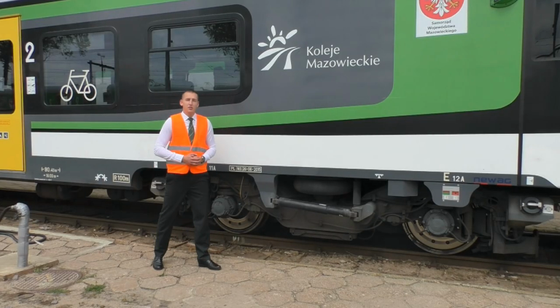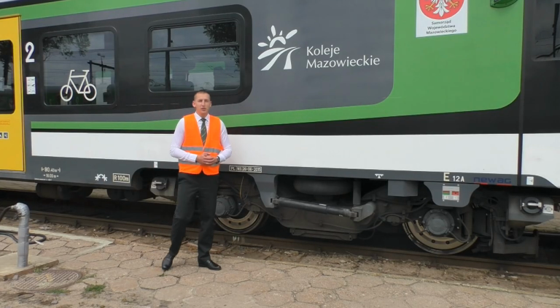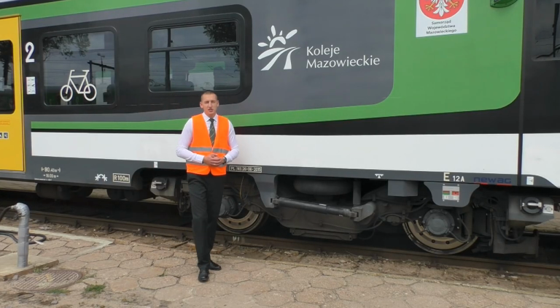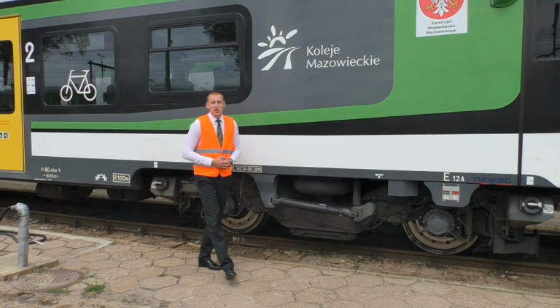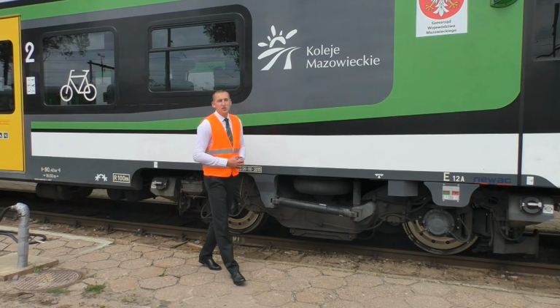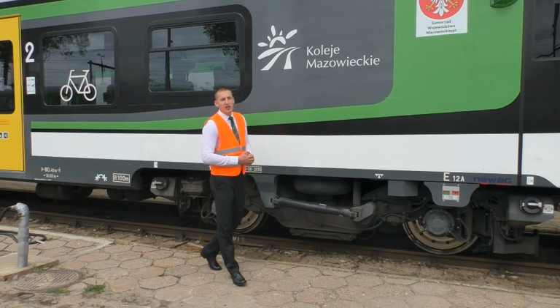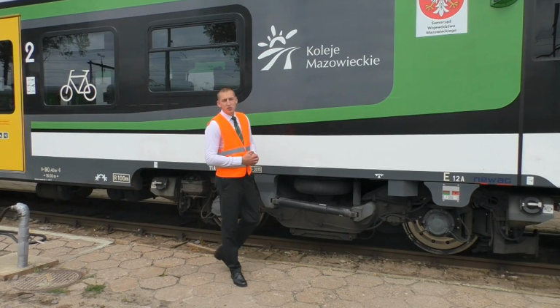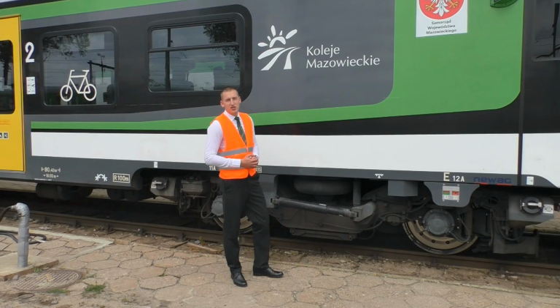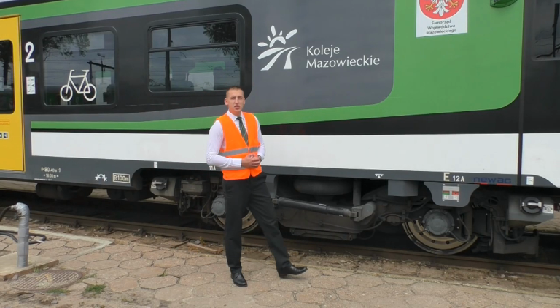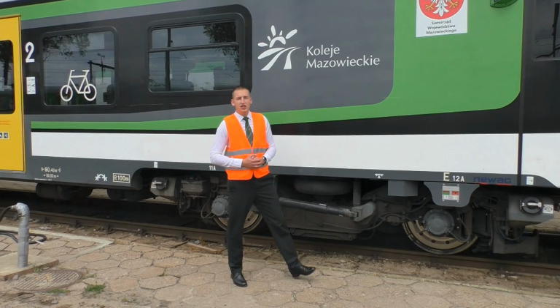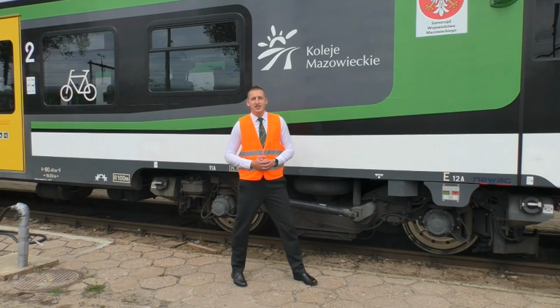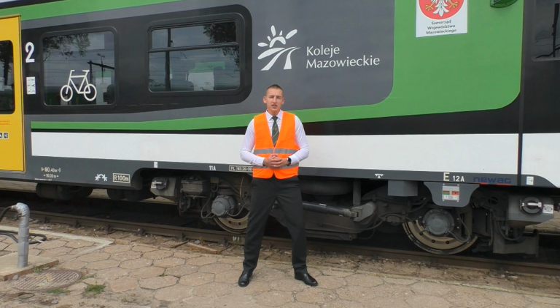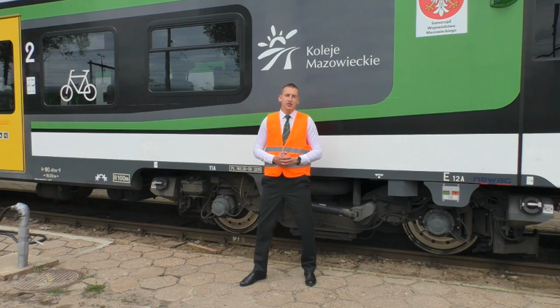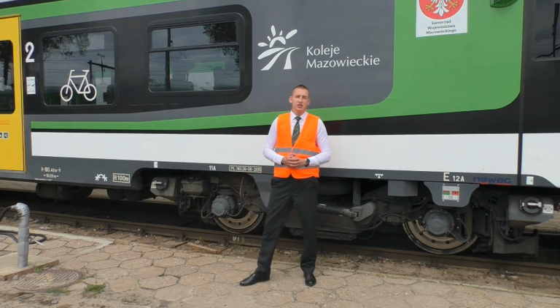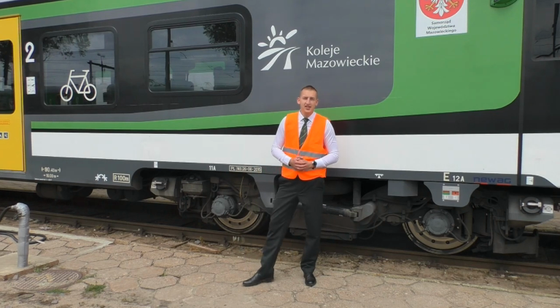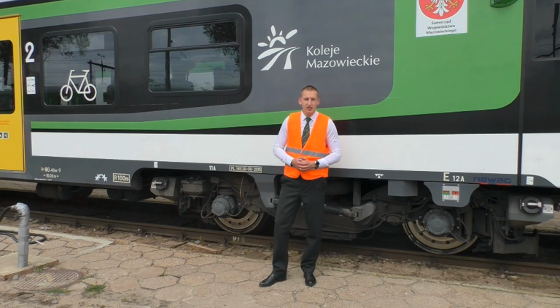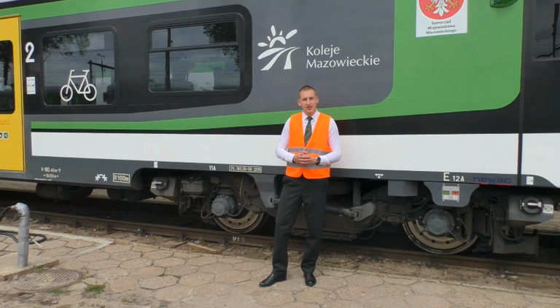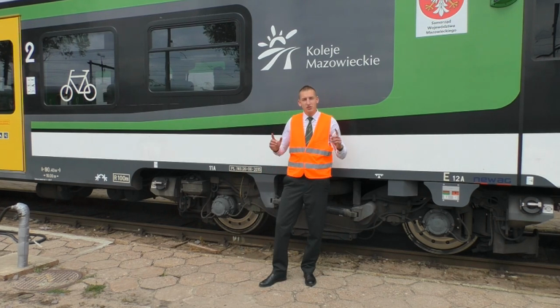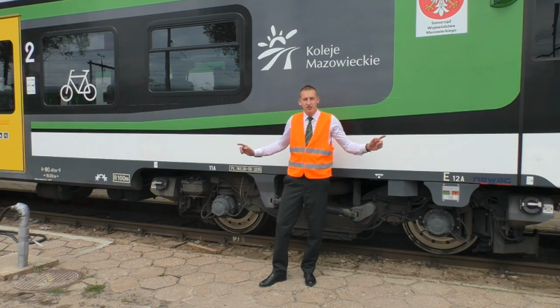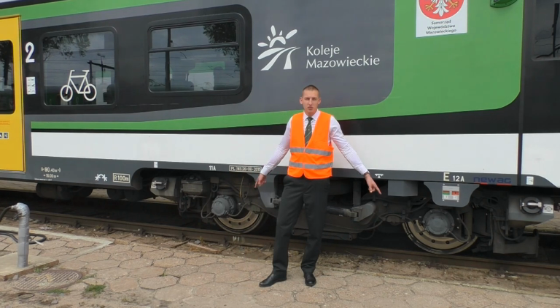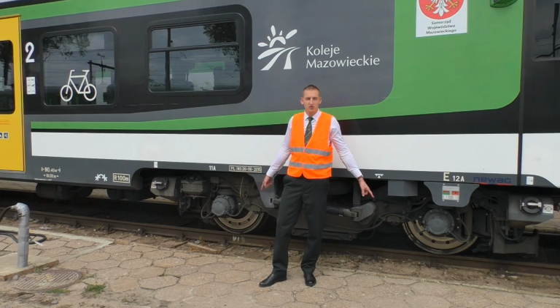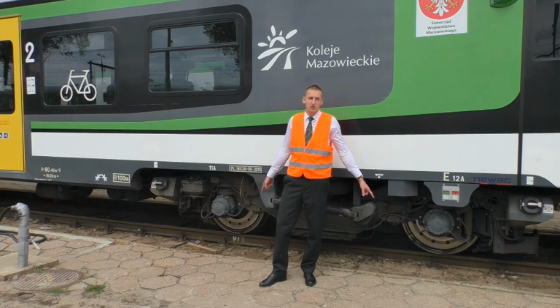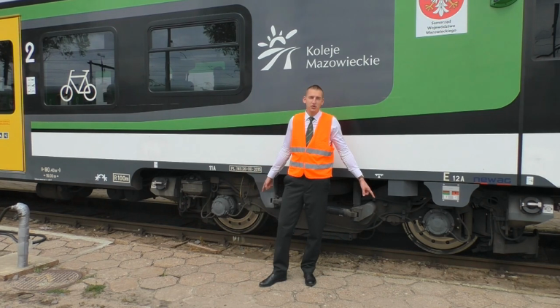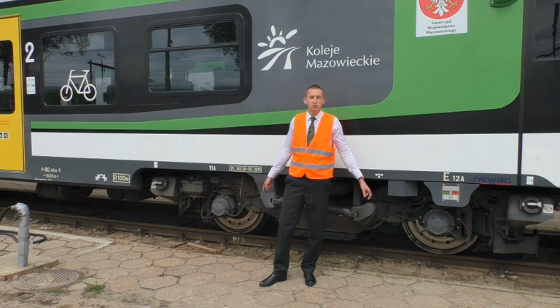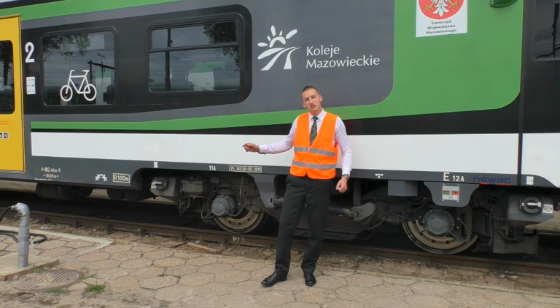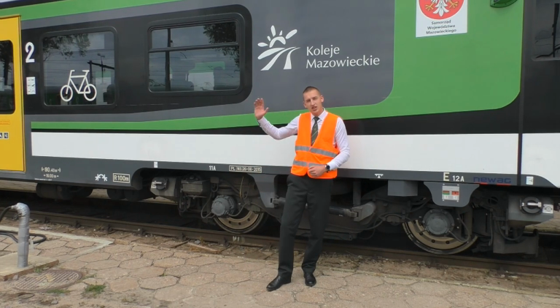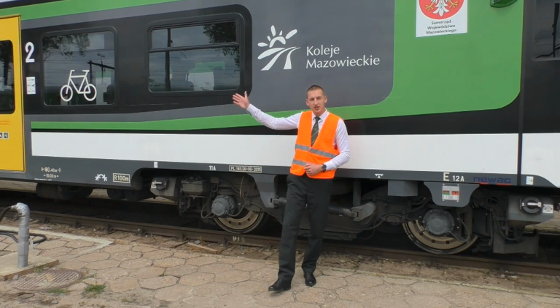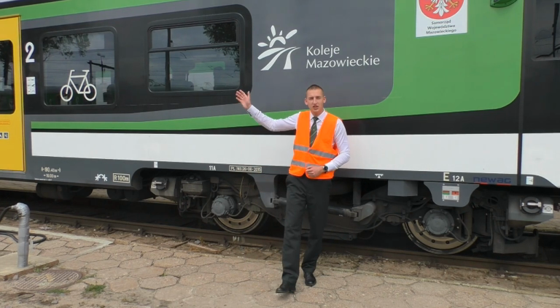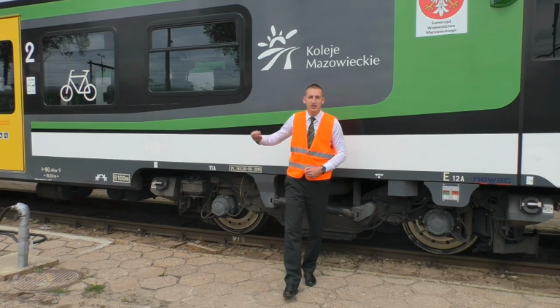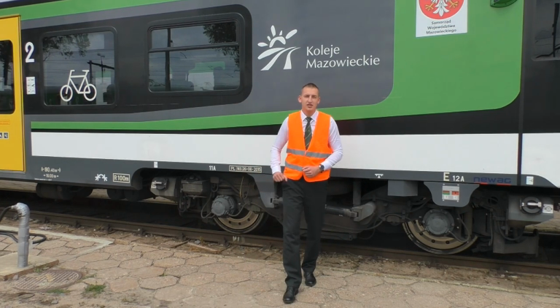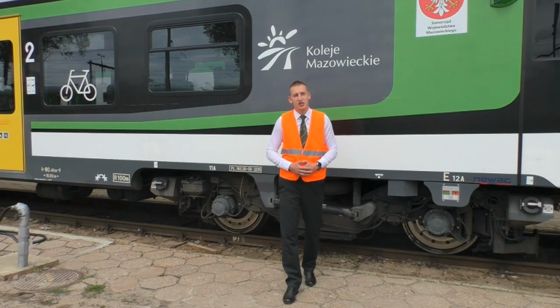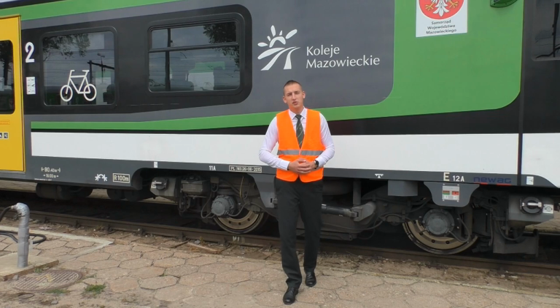The Impuls 45WE has 4 drive axles. Two drive axles are installed on the first bogie and two more on the second bogie.